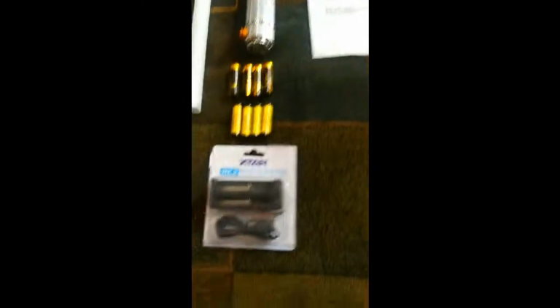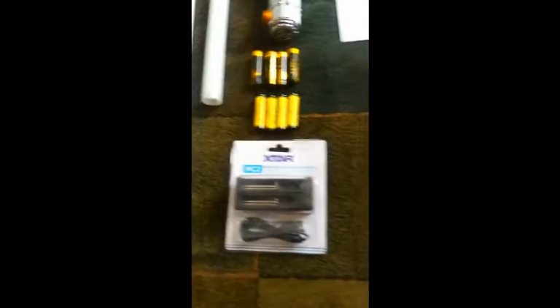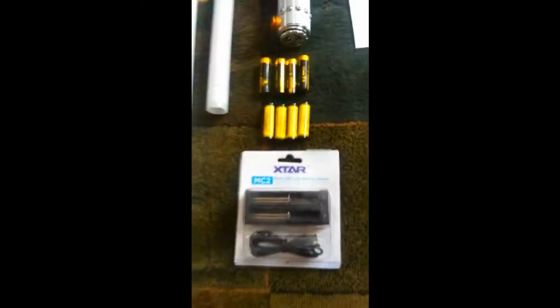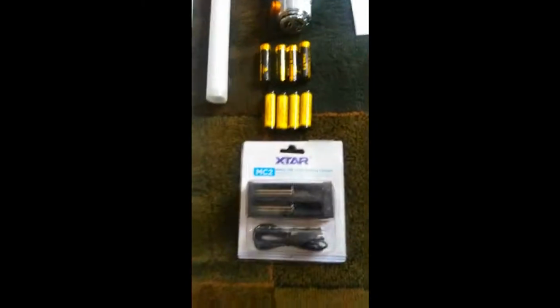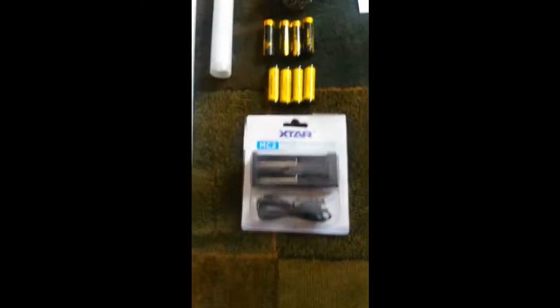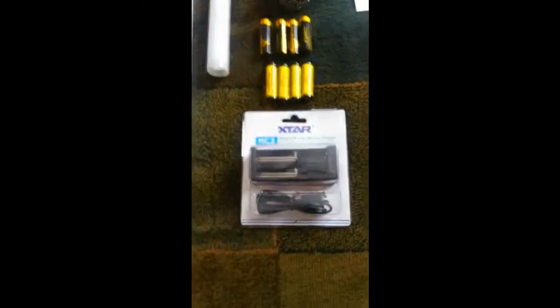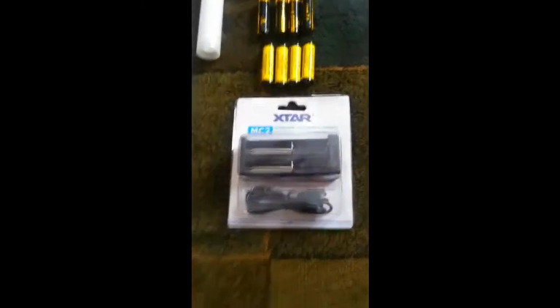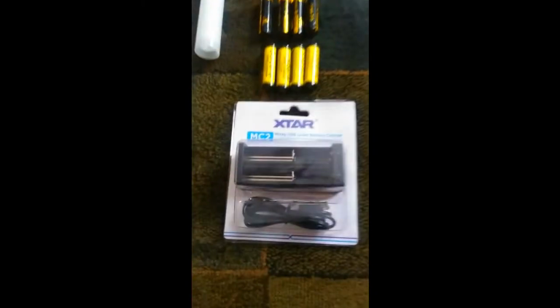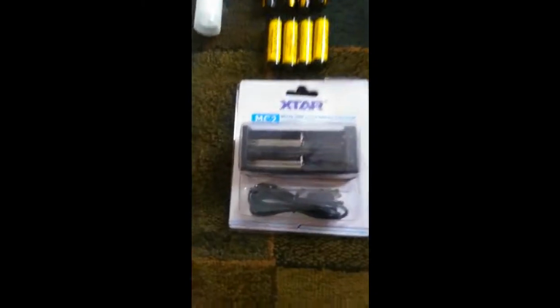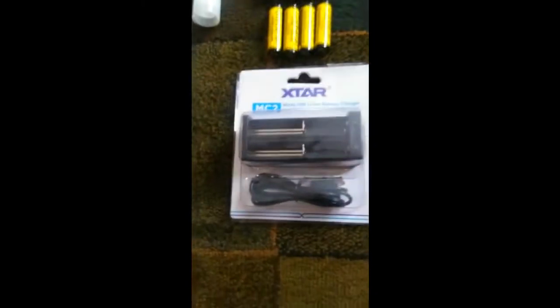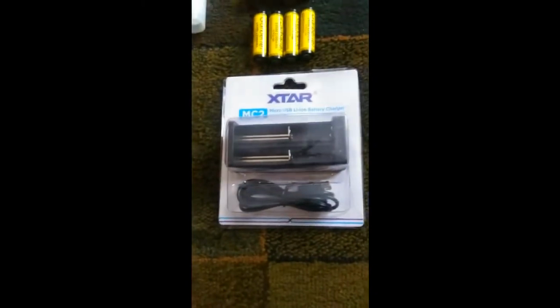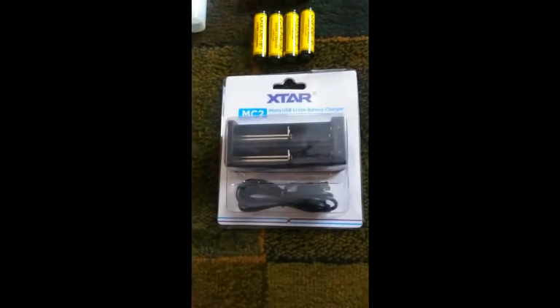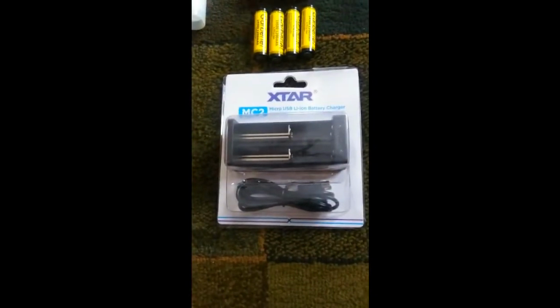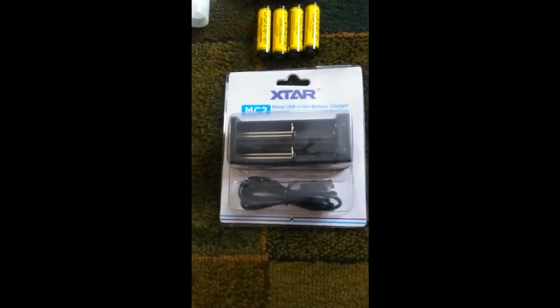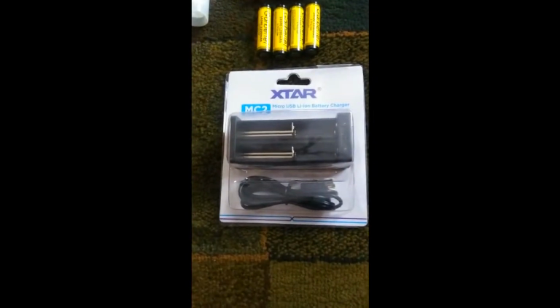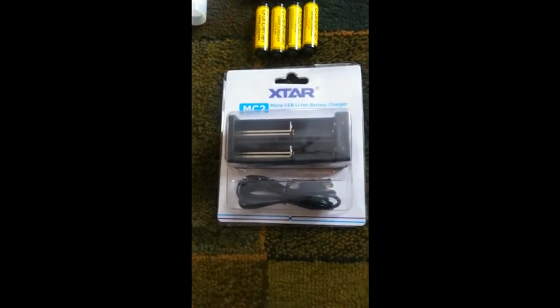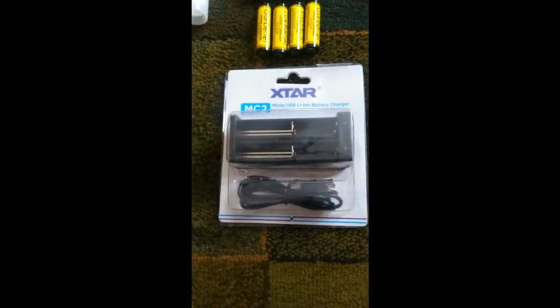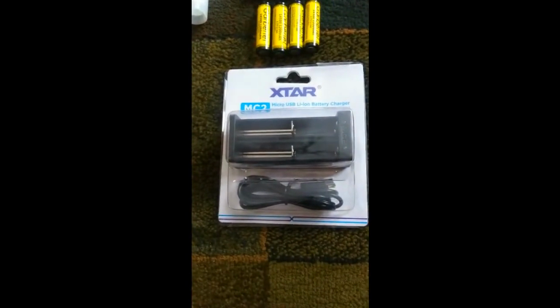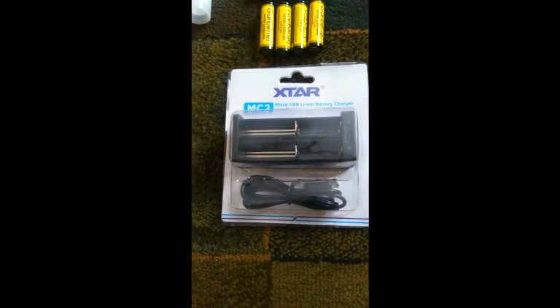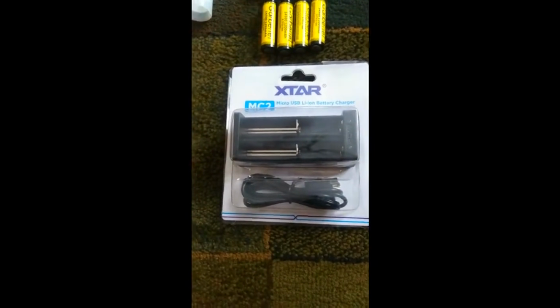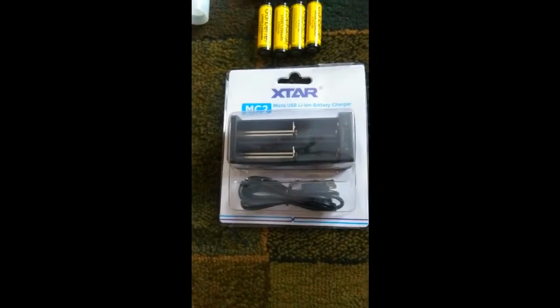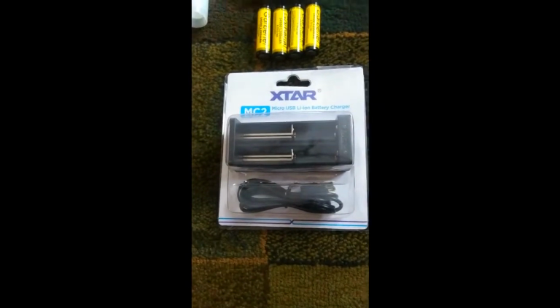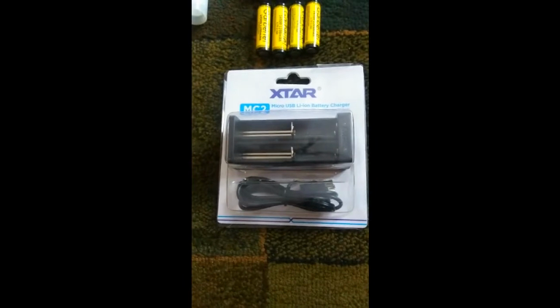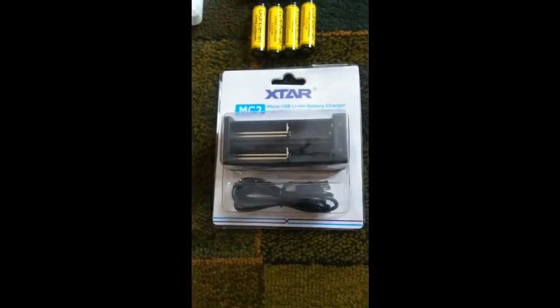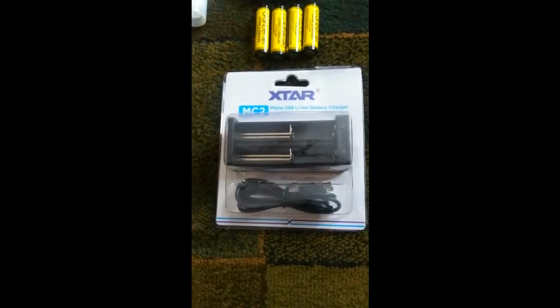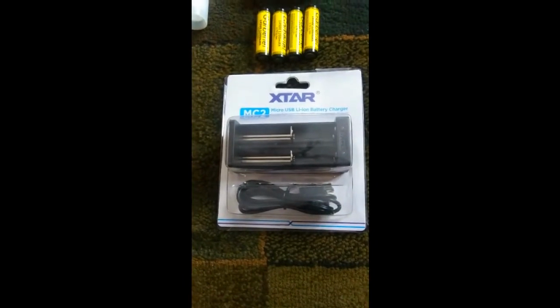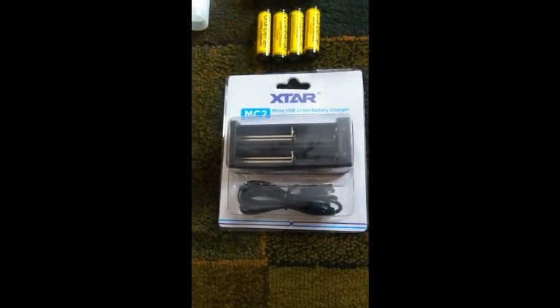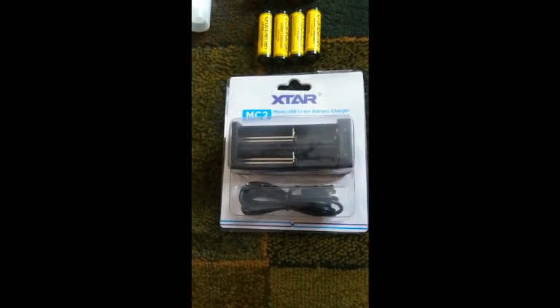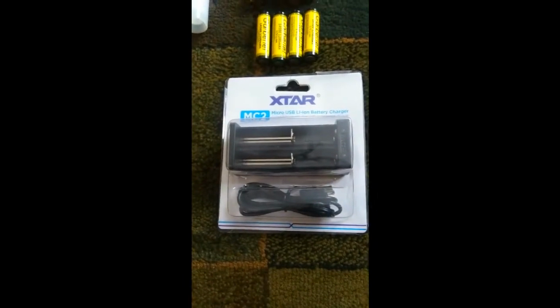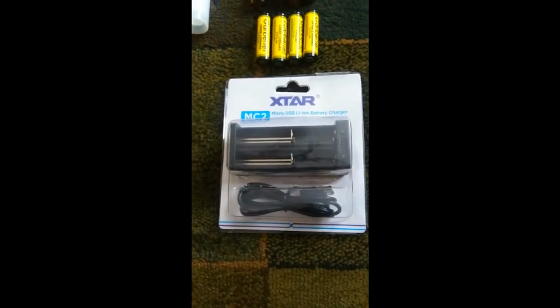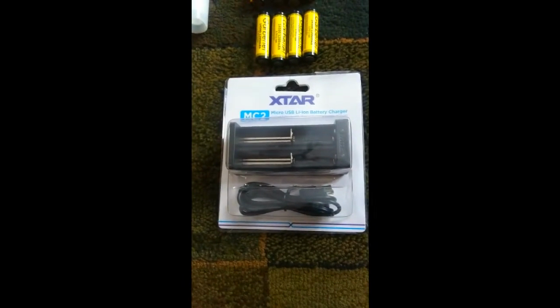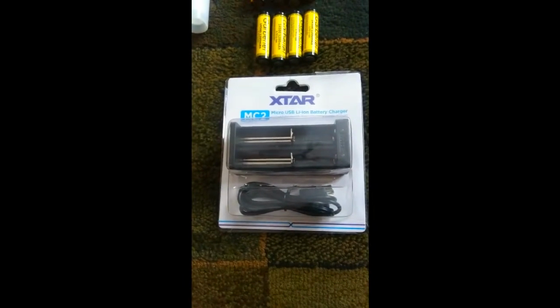The final thing included is the battery charger itself, brand new in the packaging, and it can charge two batteries at a time.